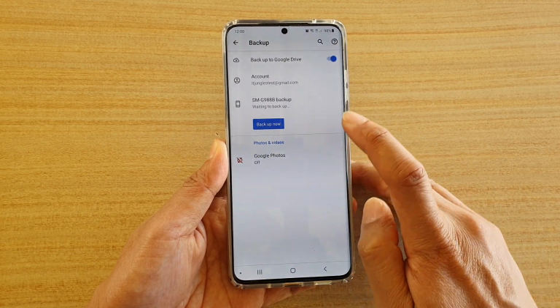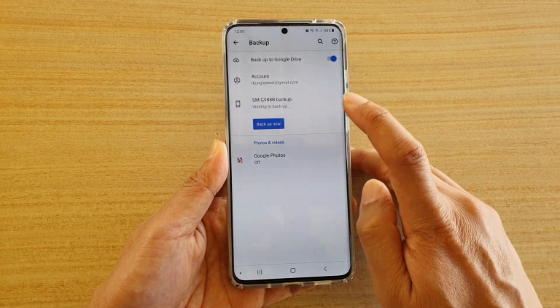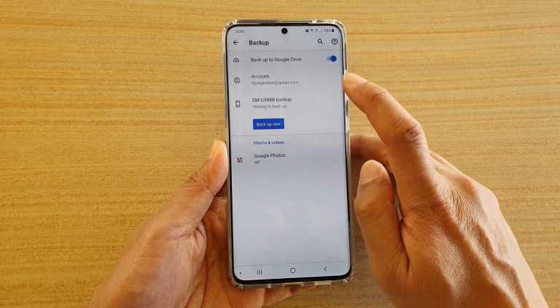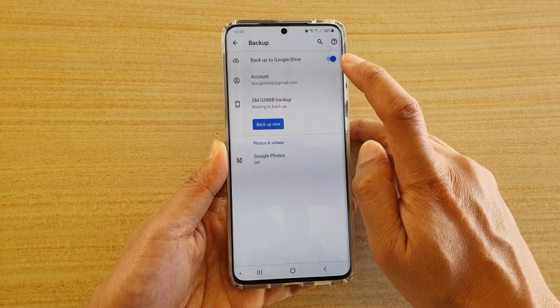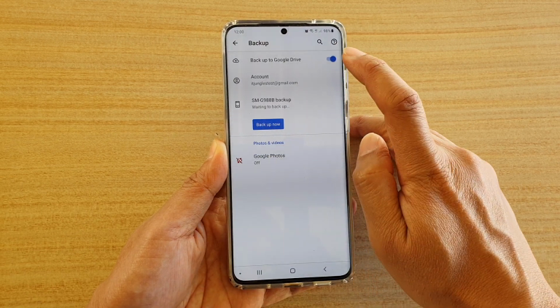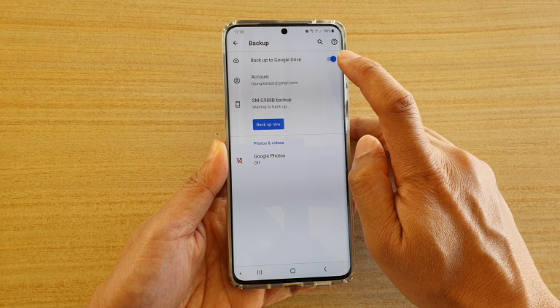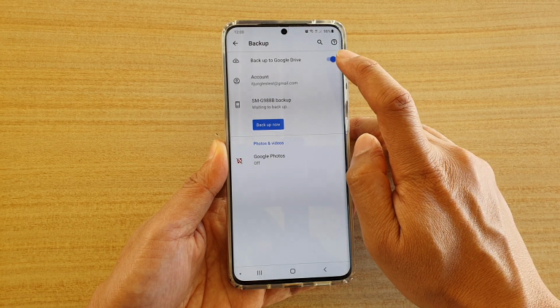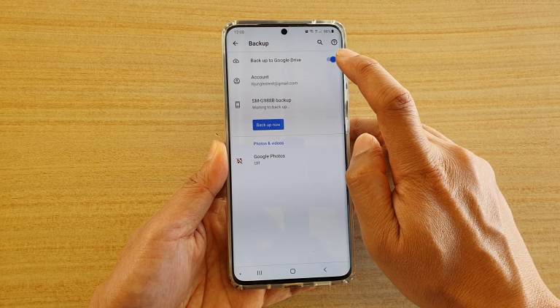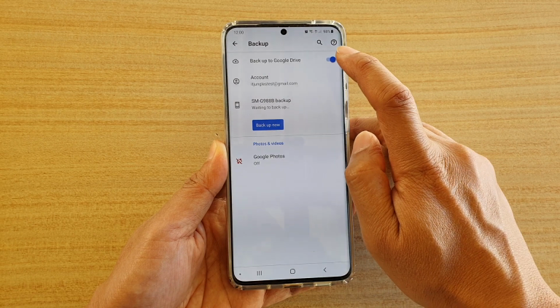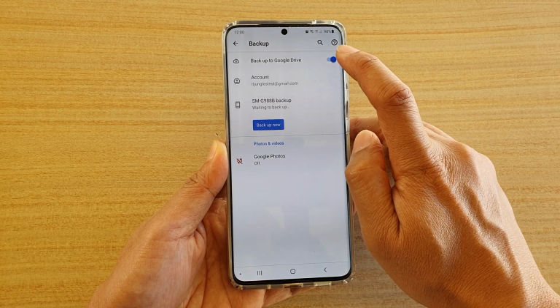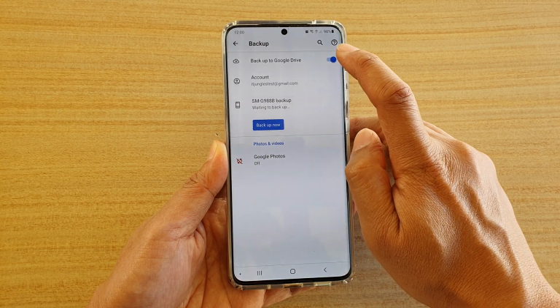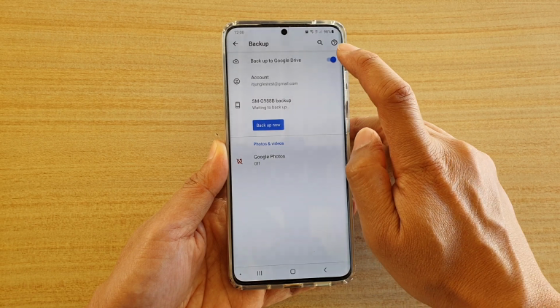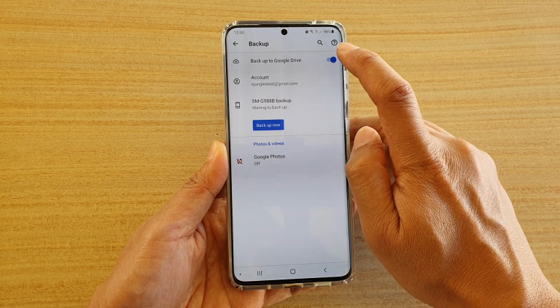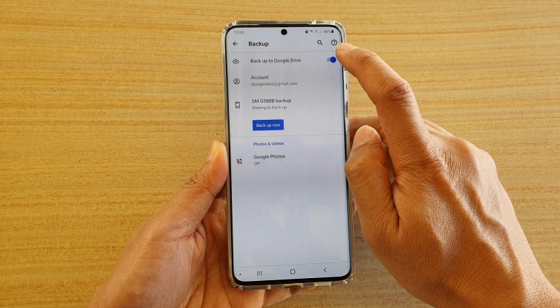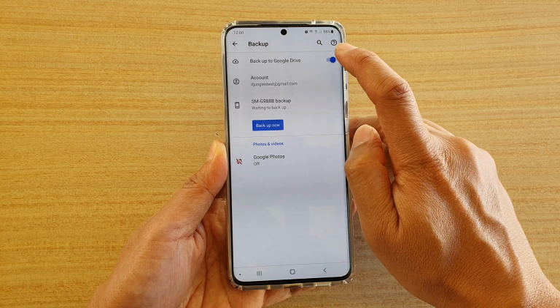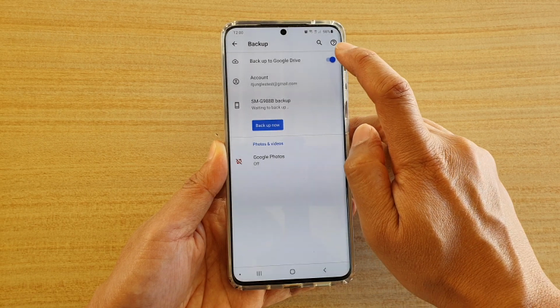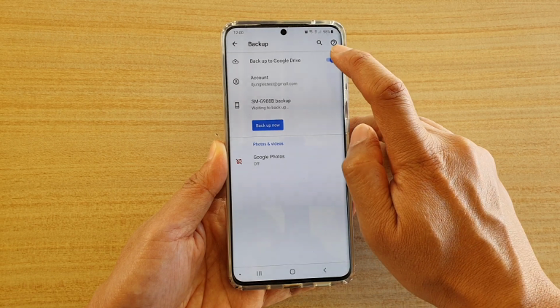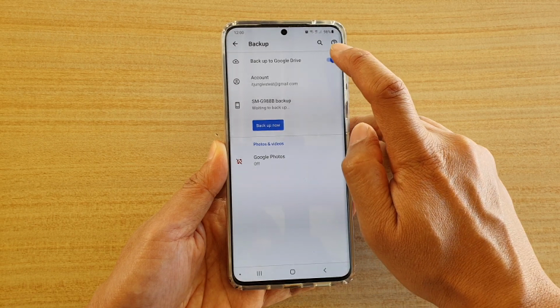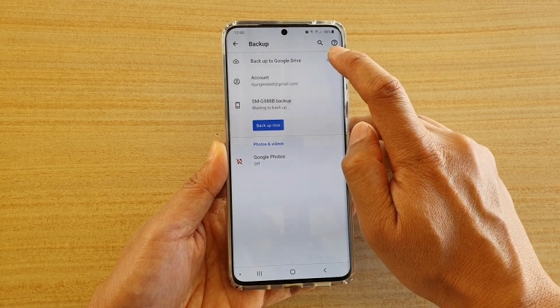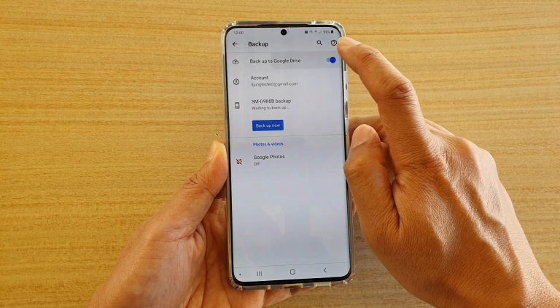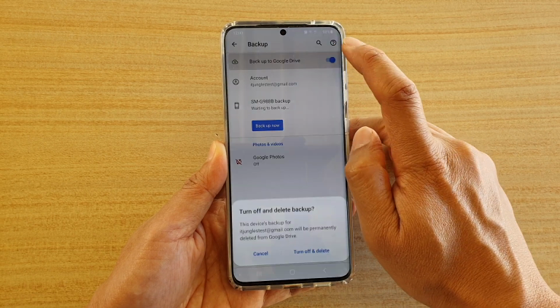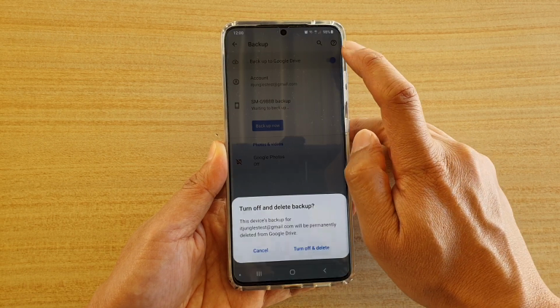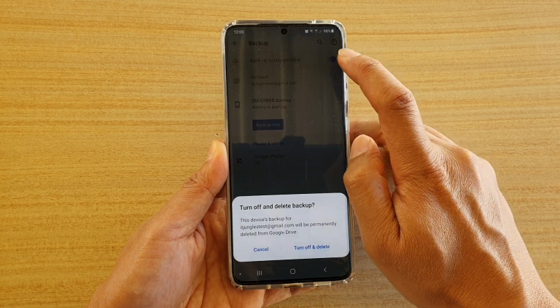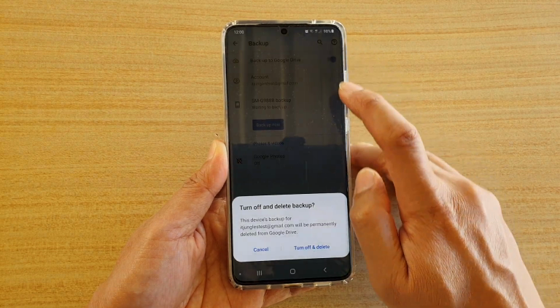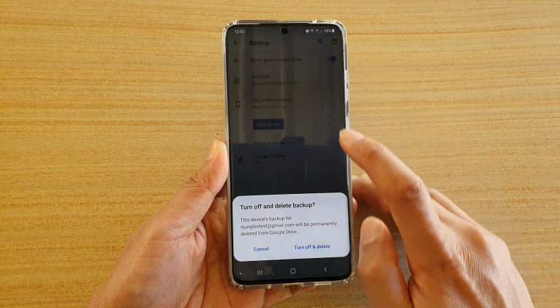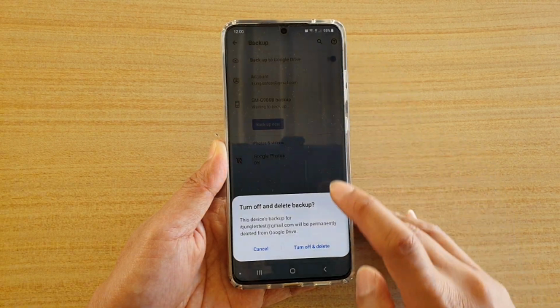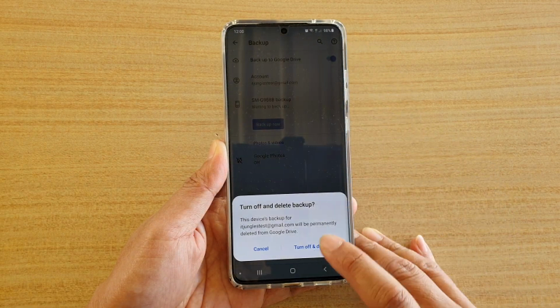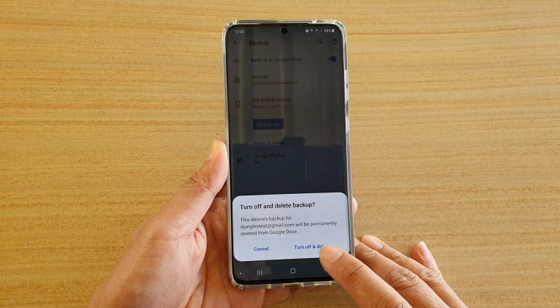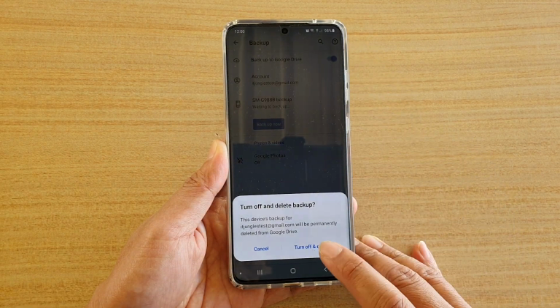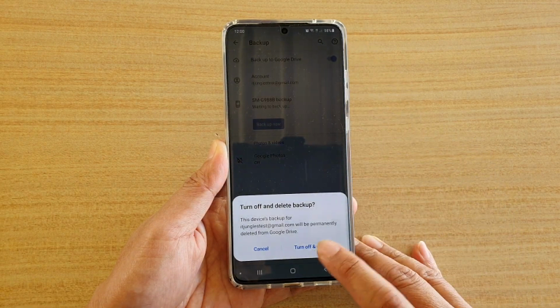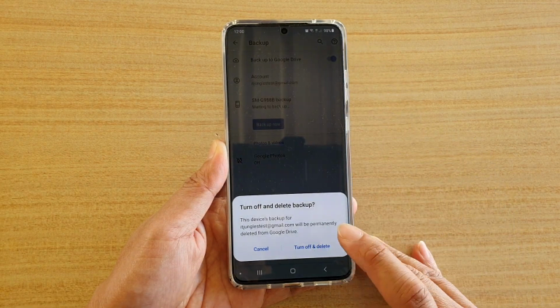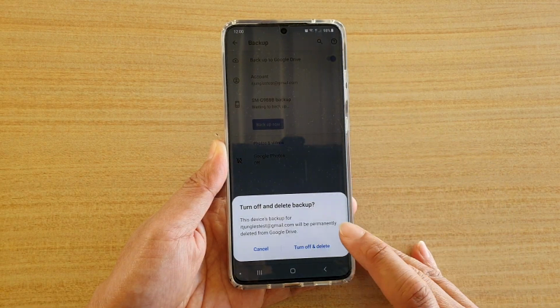At the top here, tap on the Backup to Google Drive switch to turn it on or off.